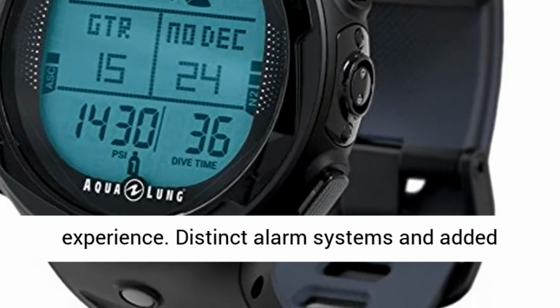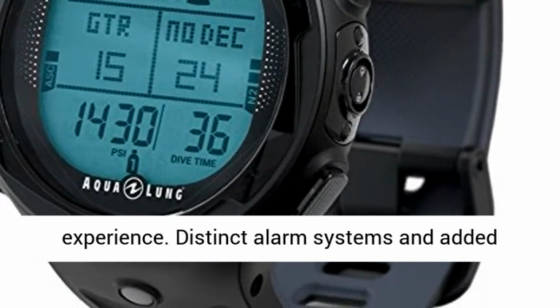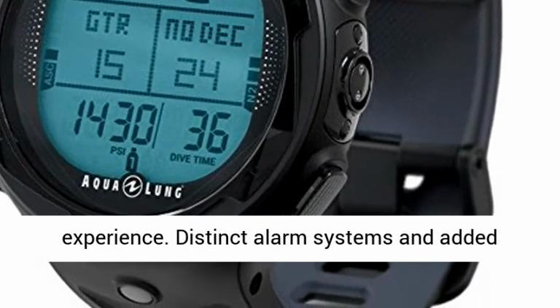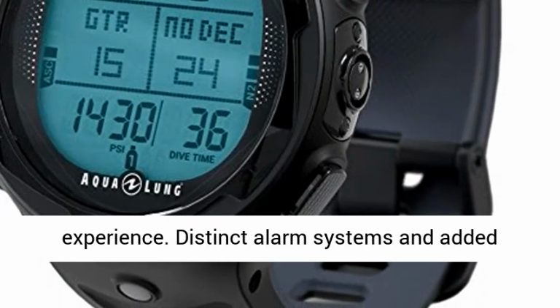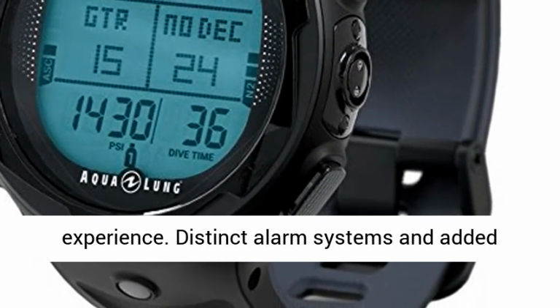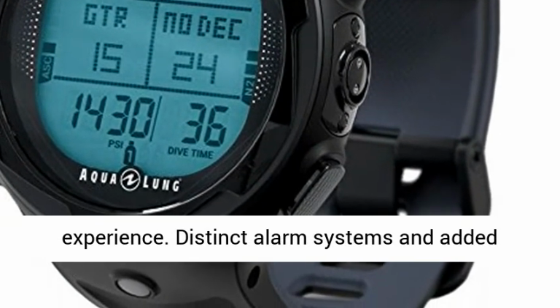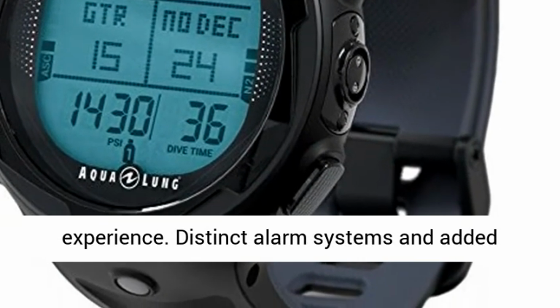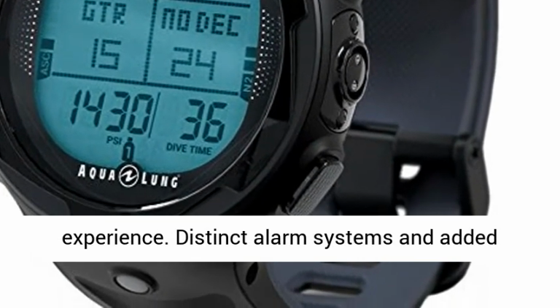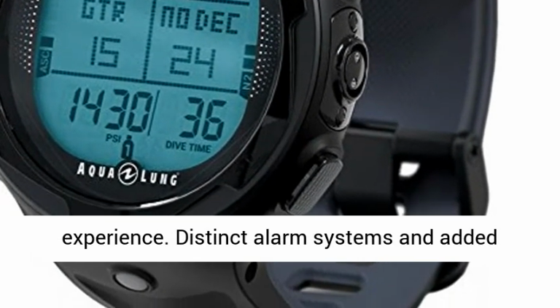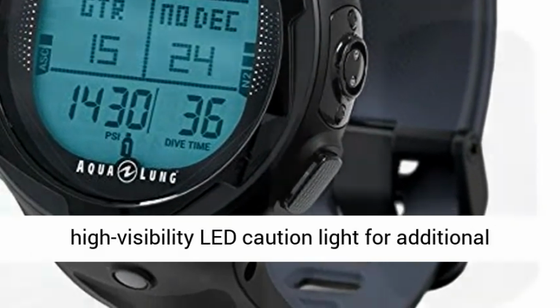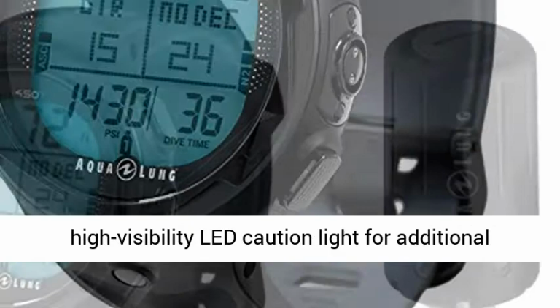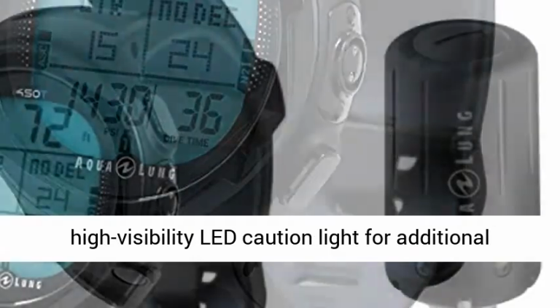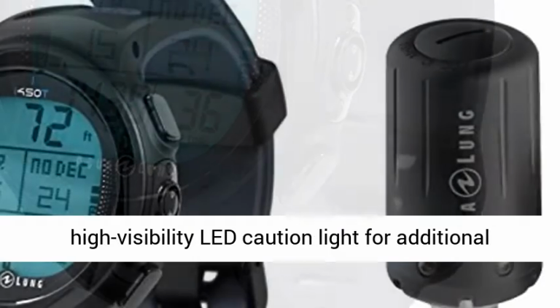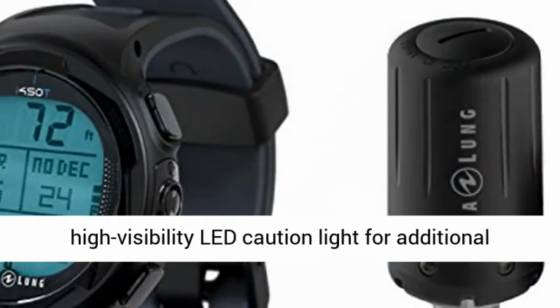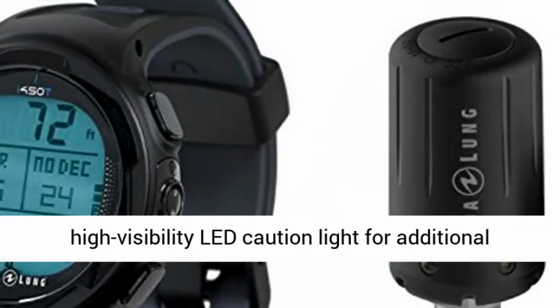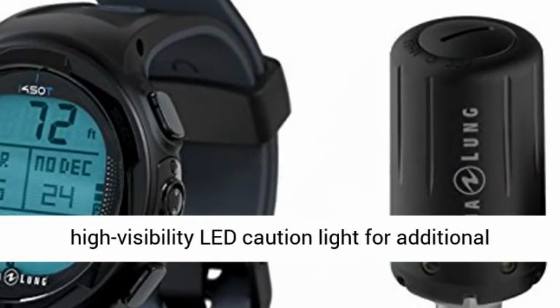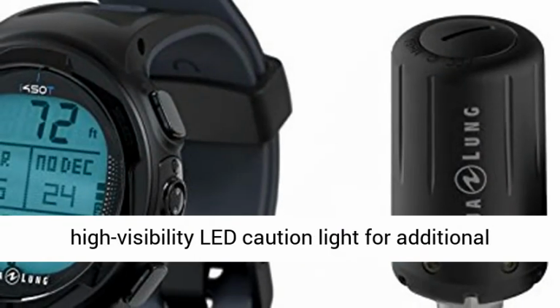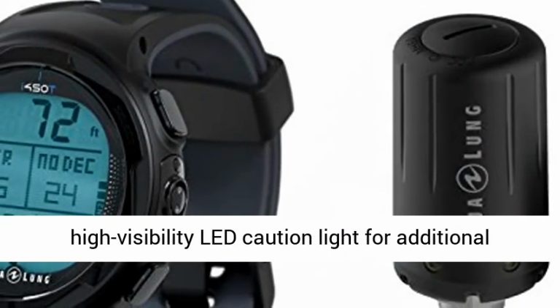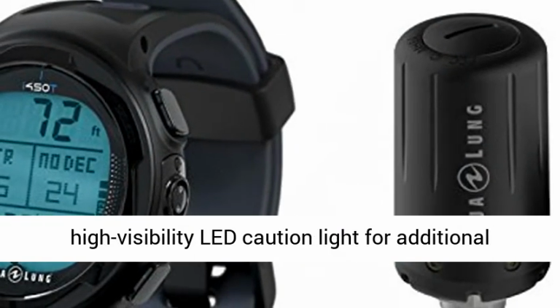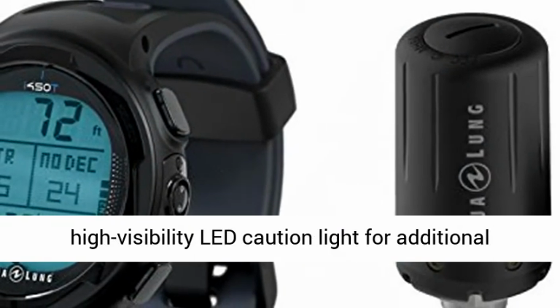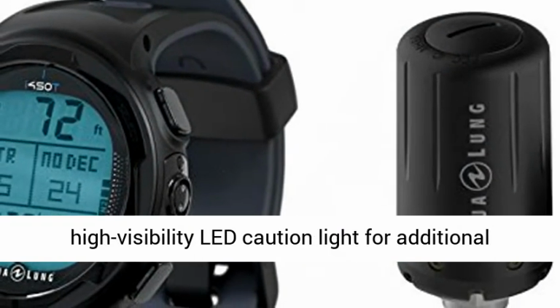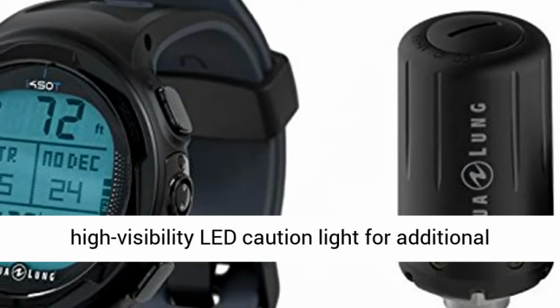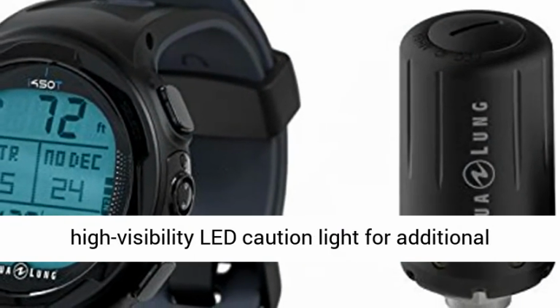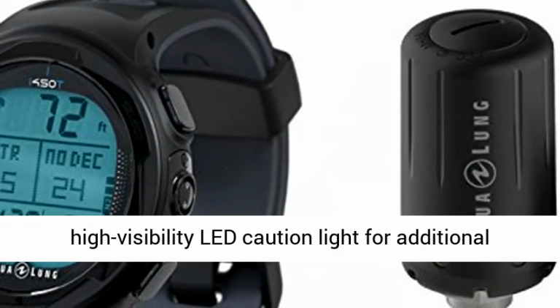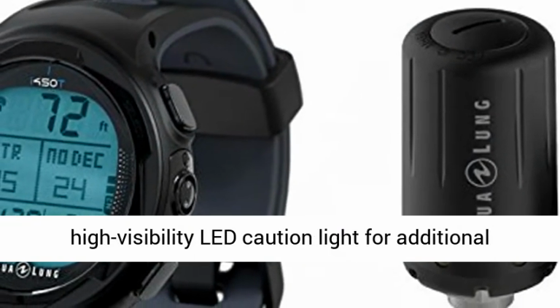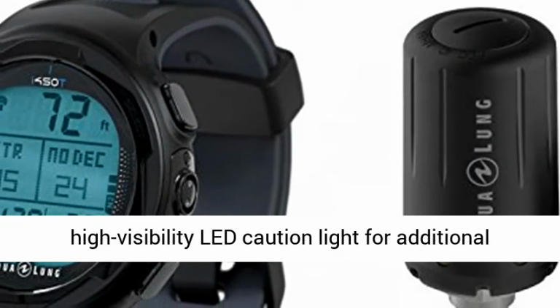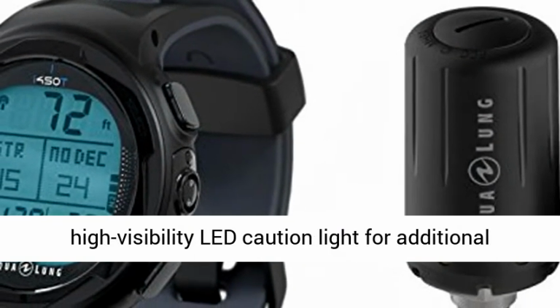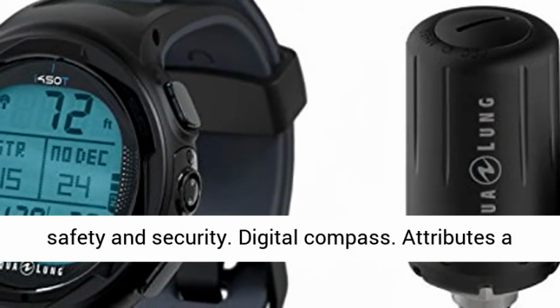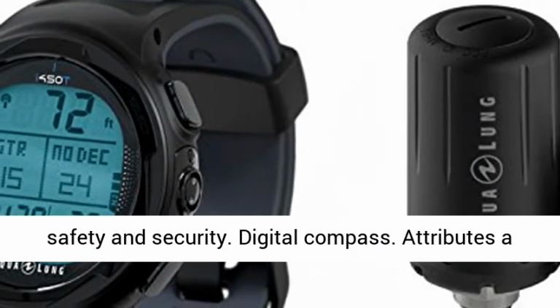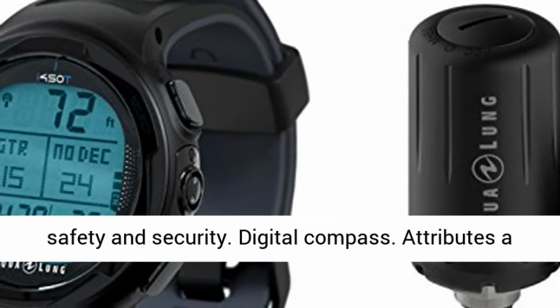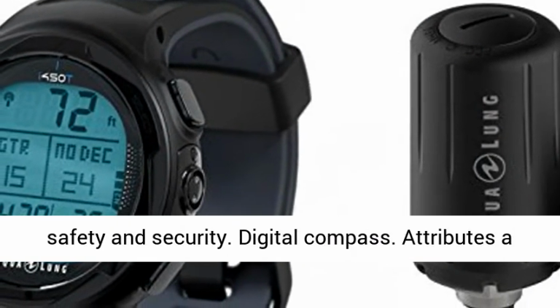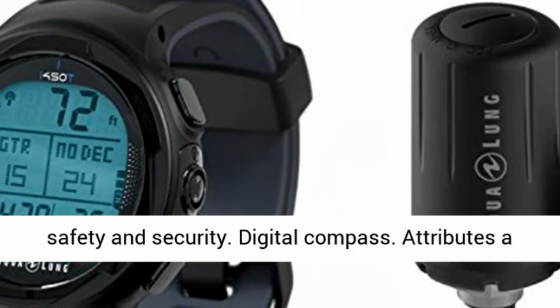Distinct alarm systems and added high visibility LED caution light for additional safety and security.